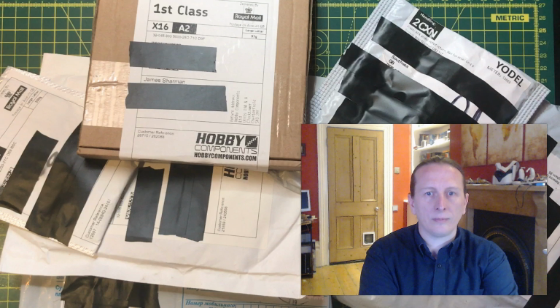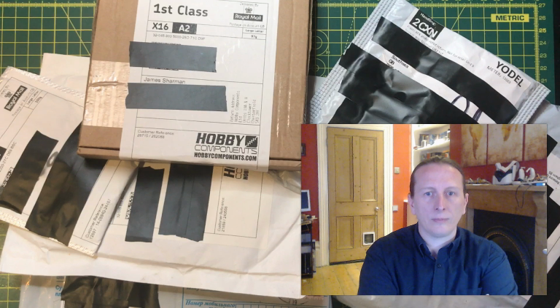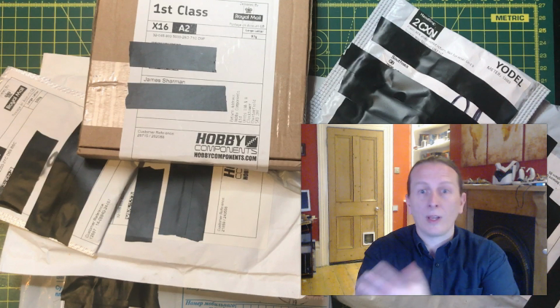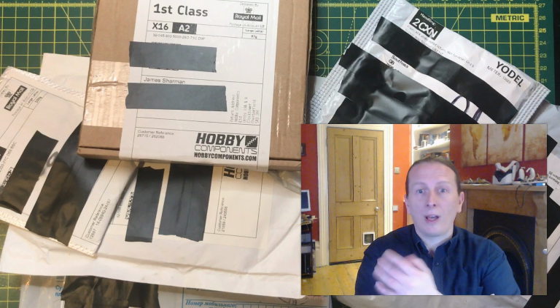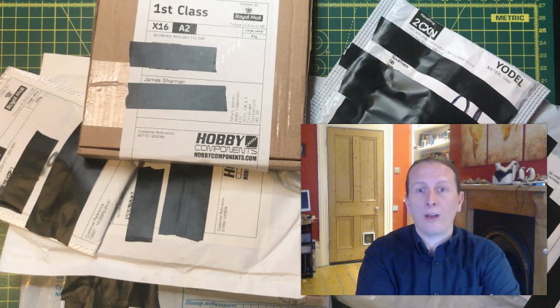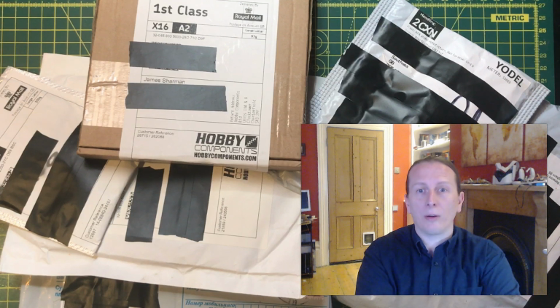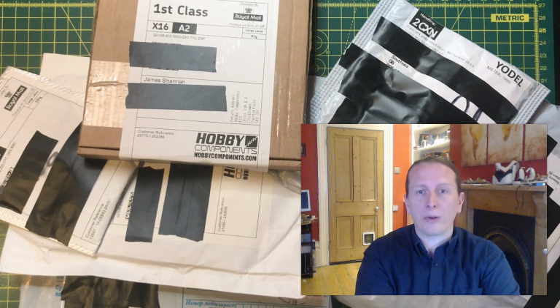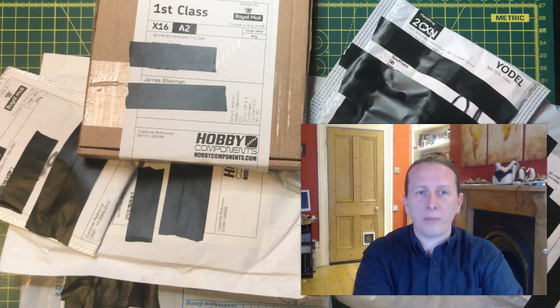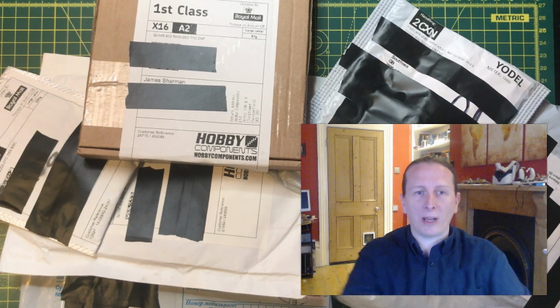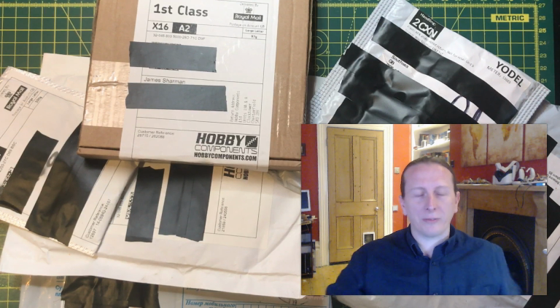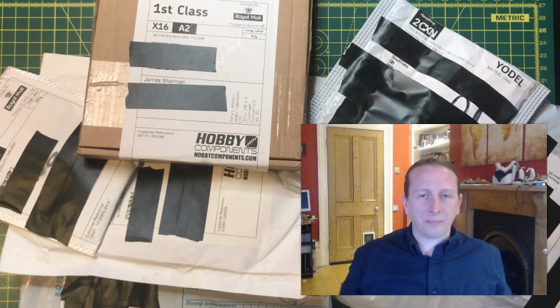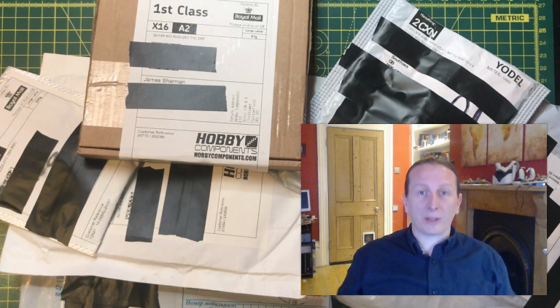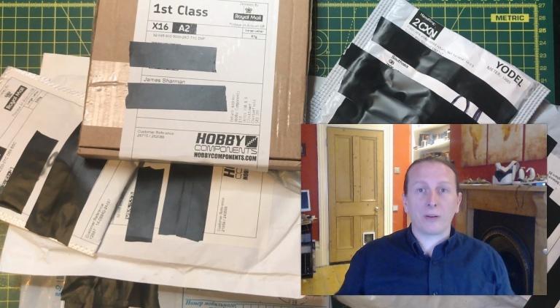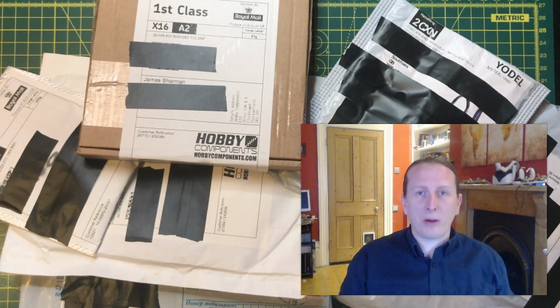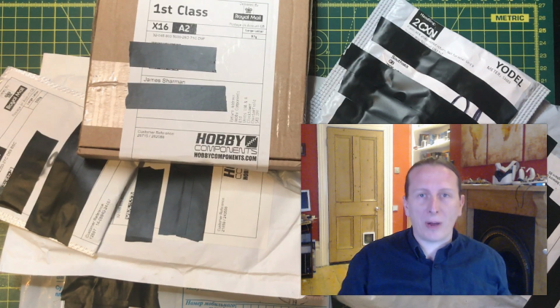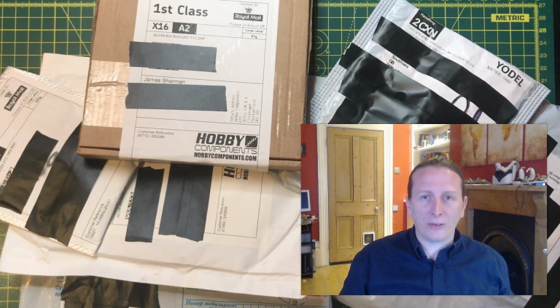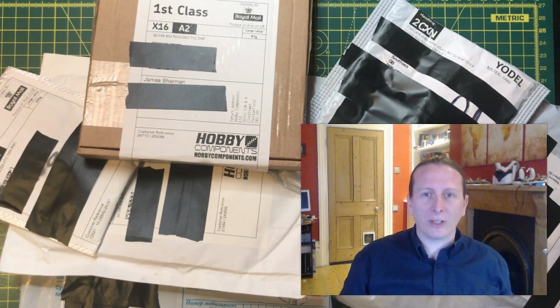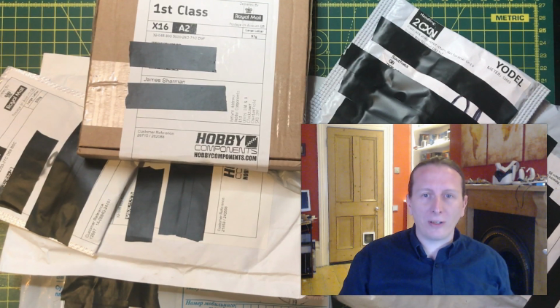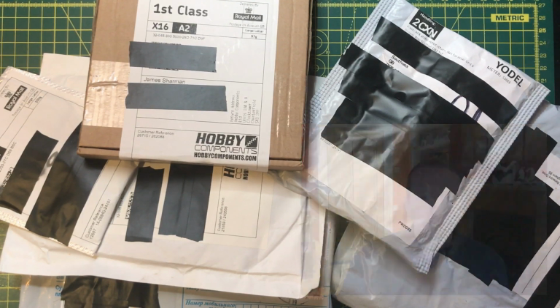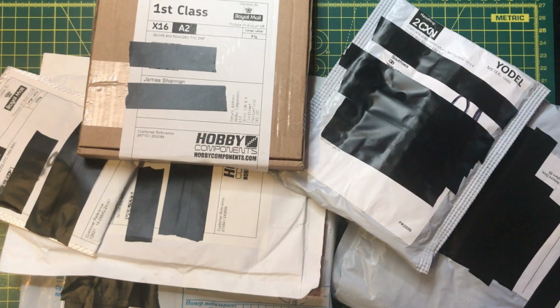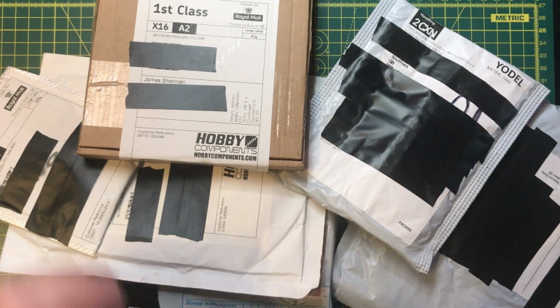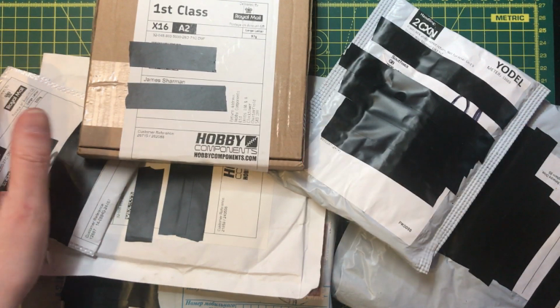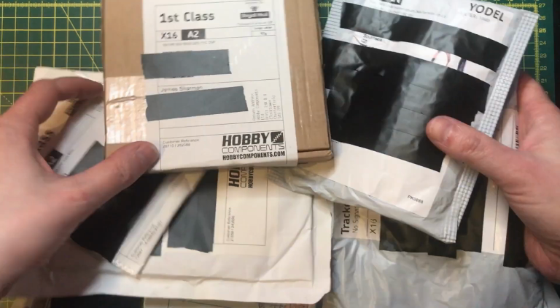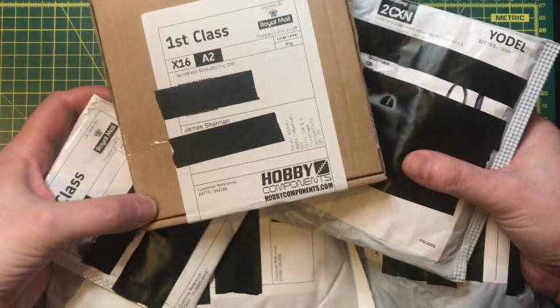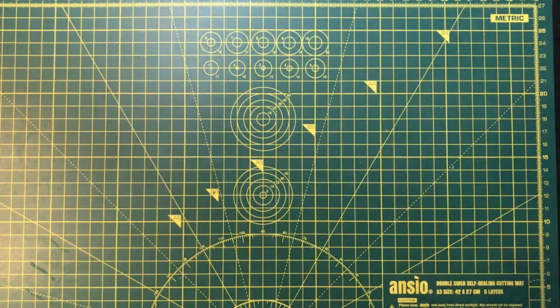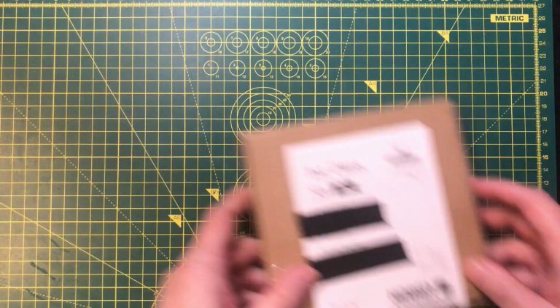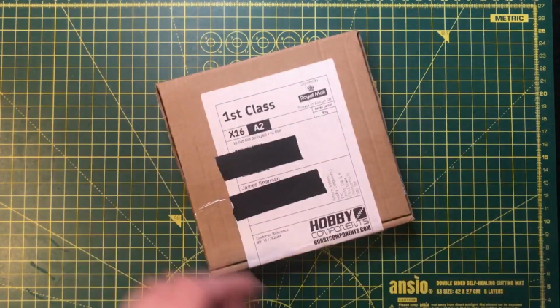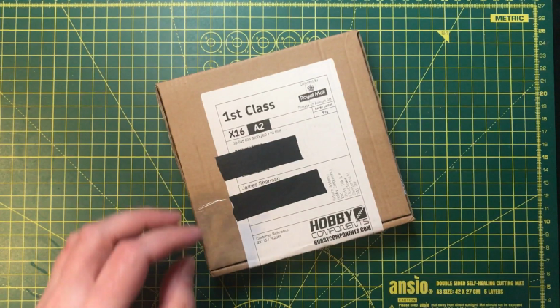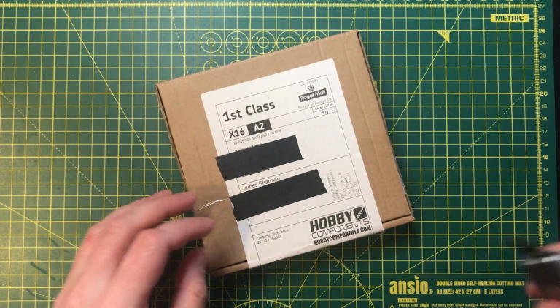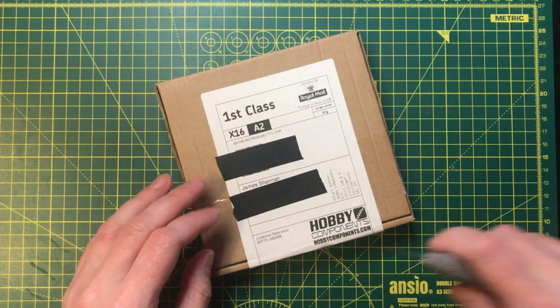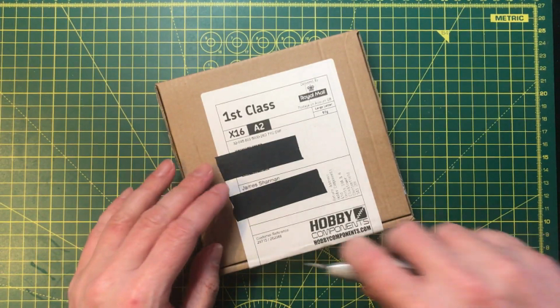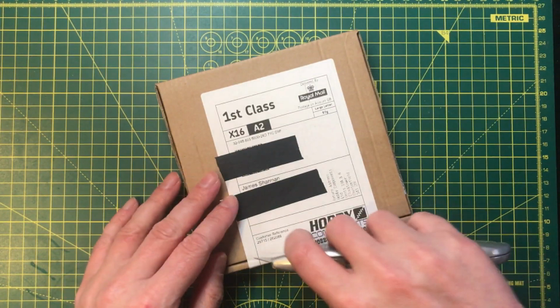Hello and welcome back. I've got a mailbag for you today. Let's take a look at this.